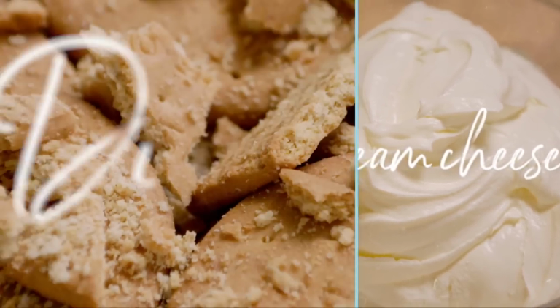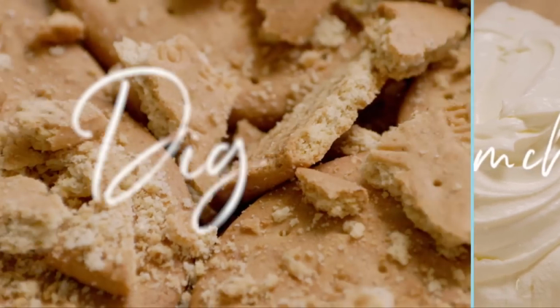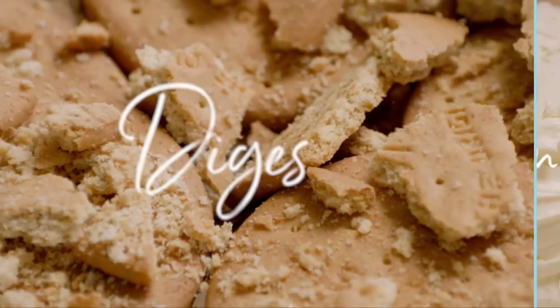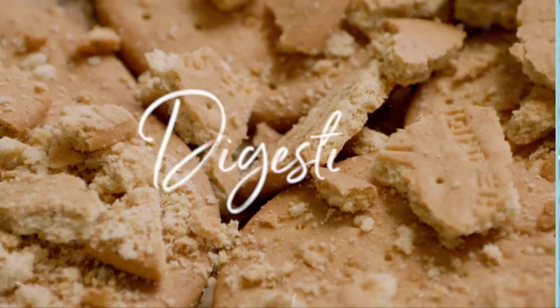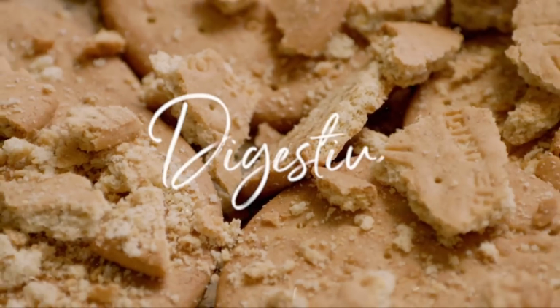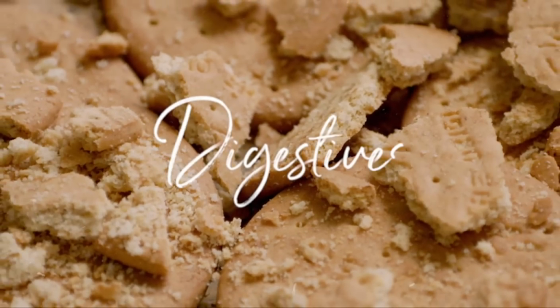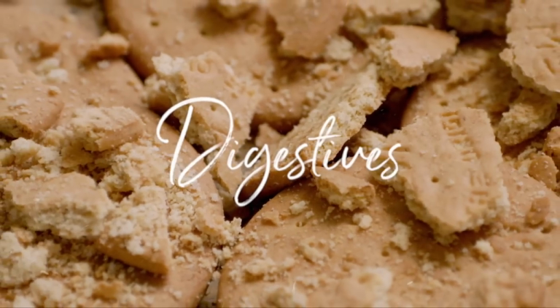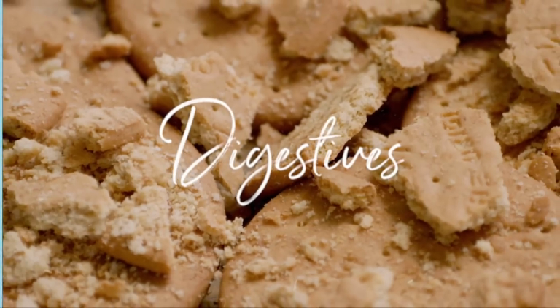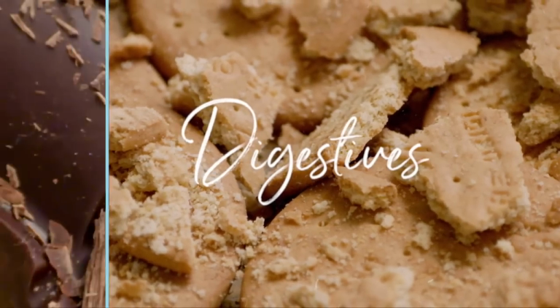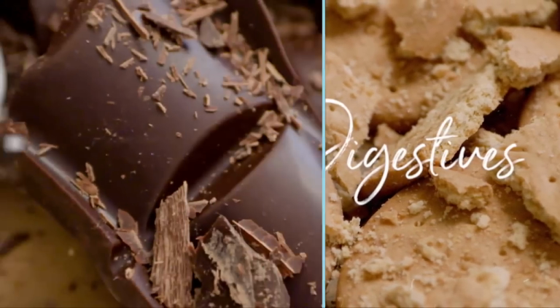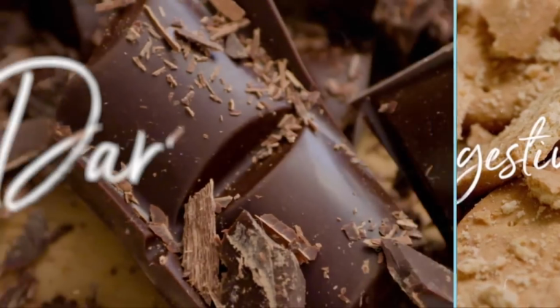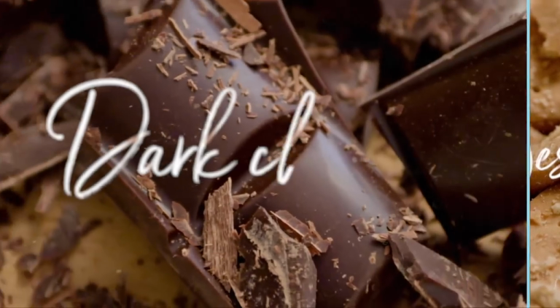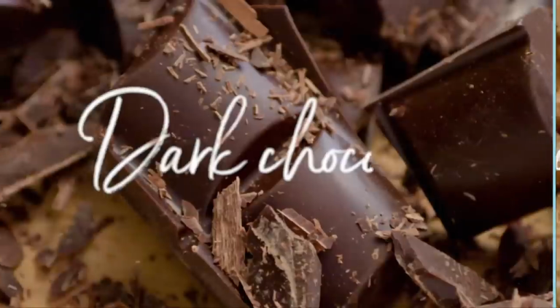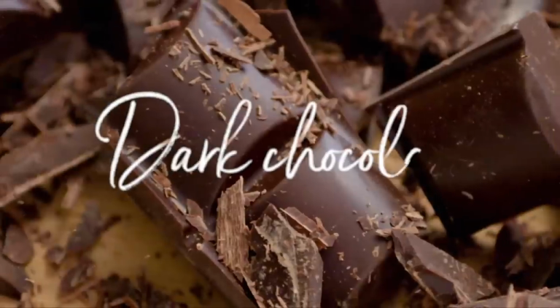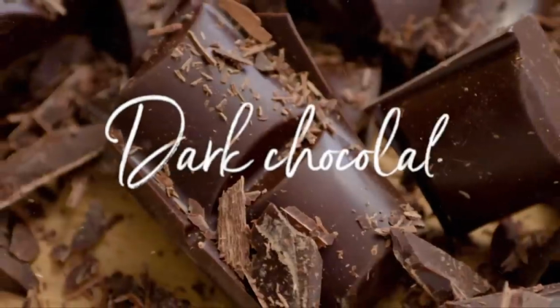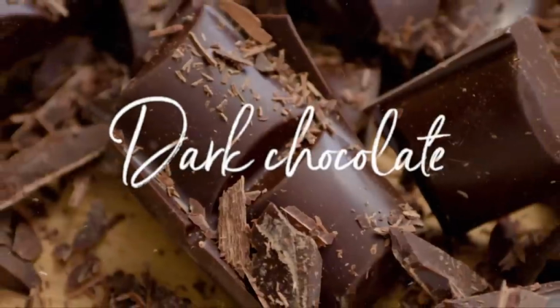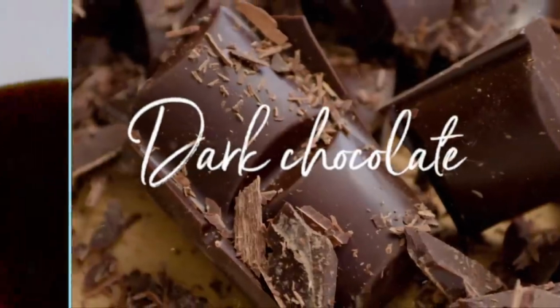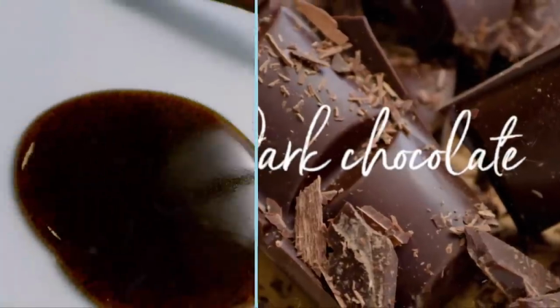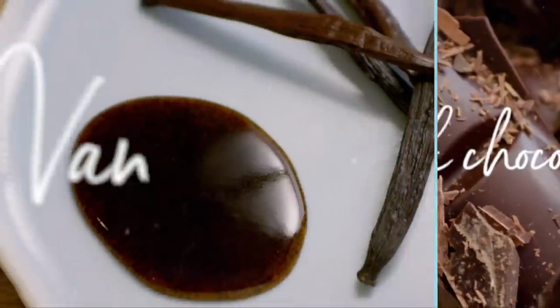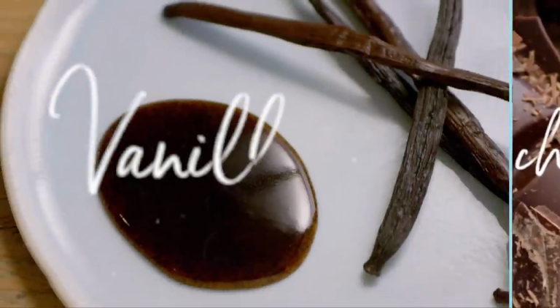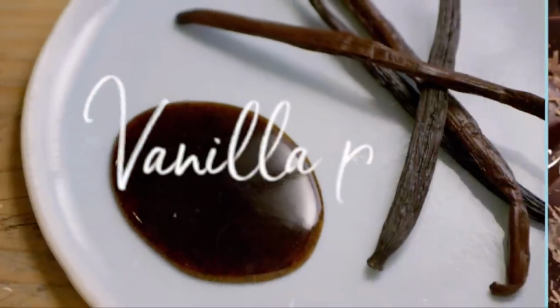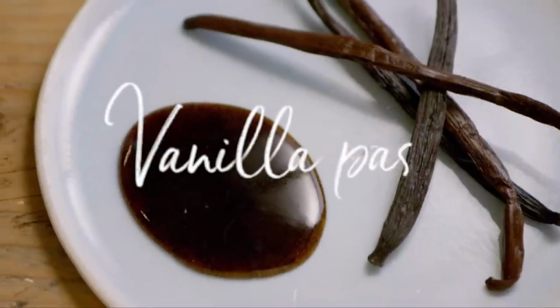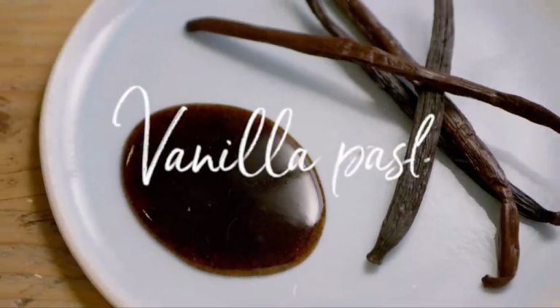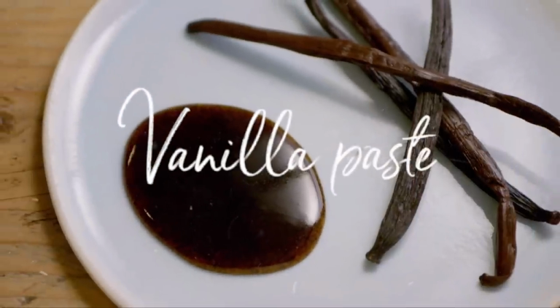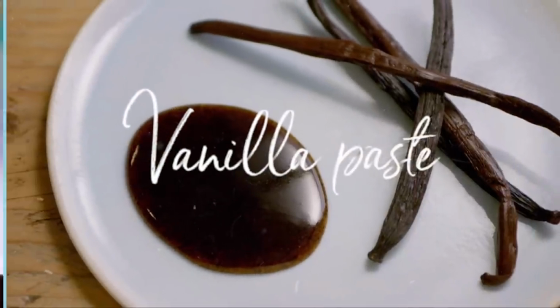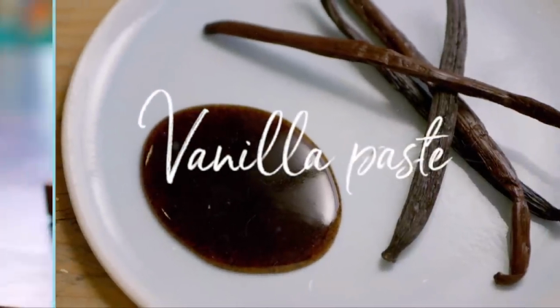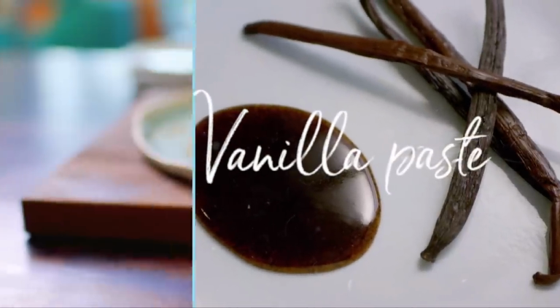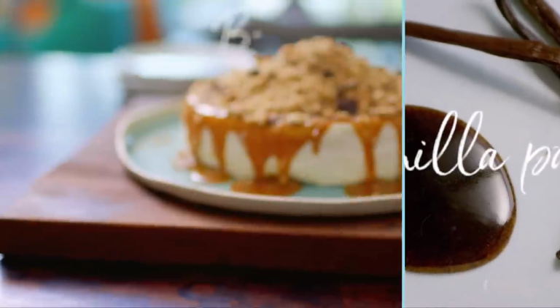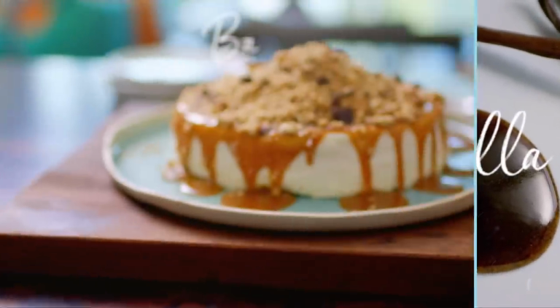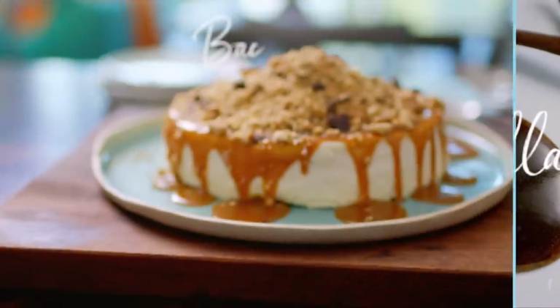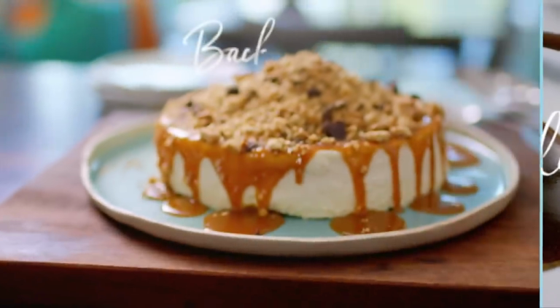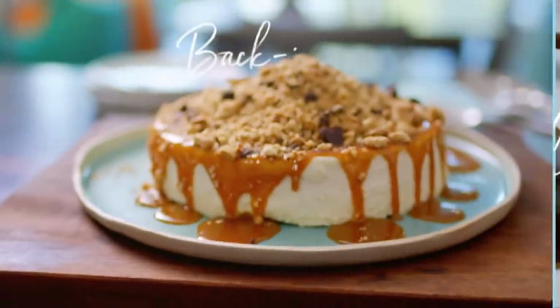If you've got a family with a sweet tooth like mine, this will be the perfect dessert to have them coming back for more.